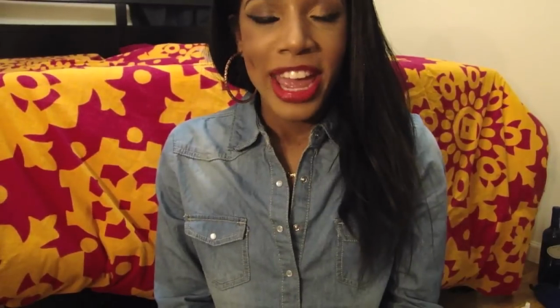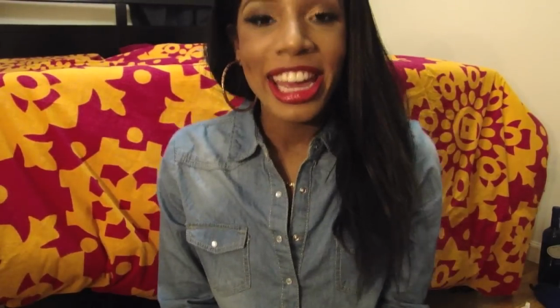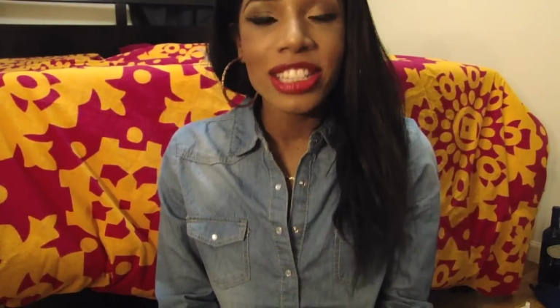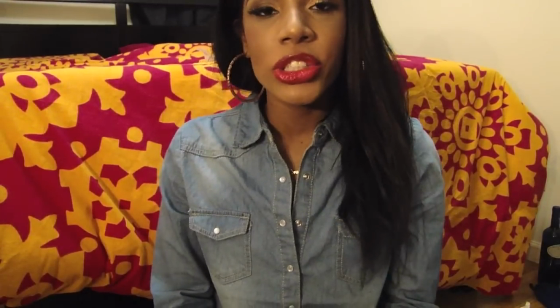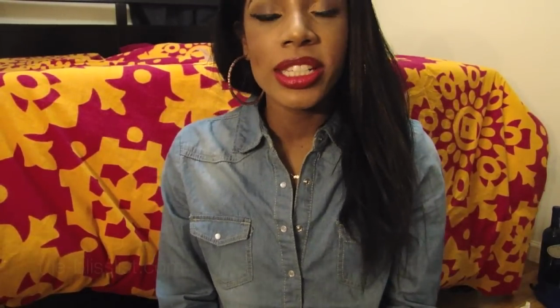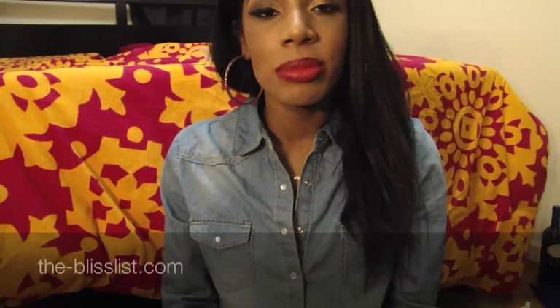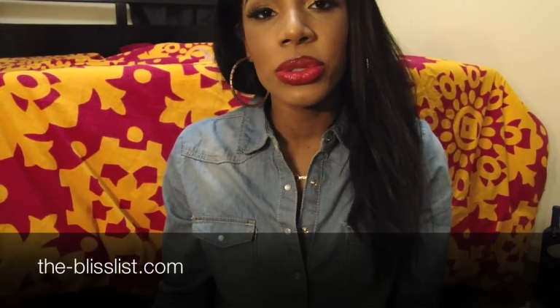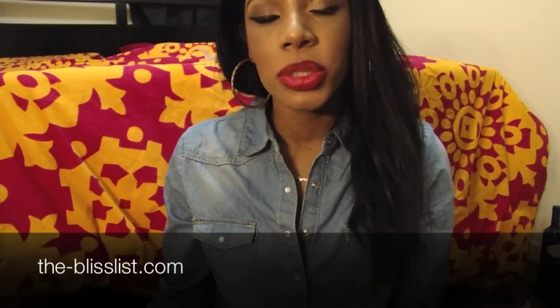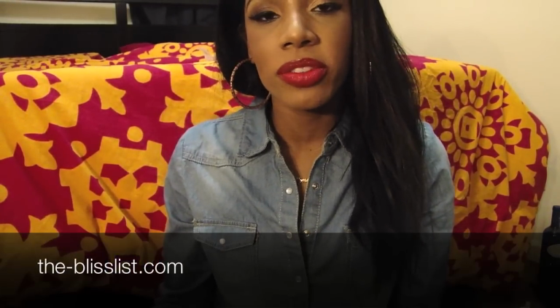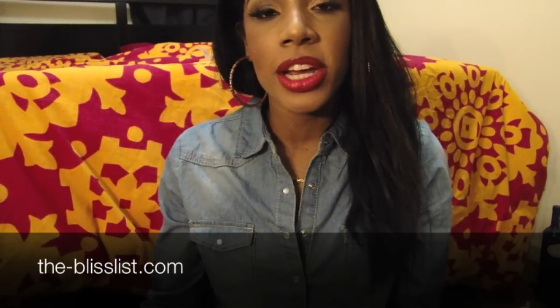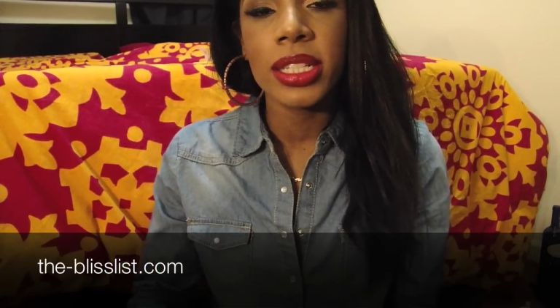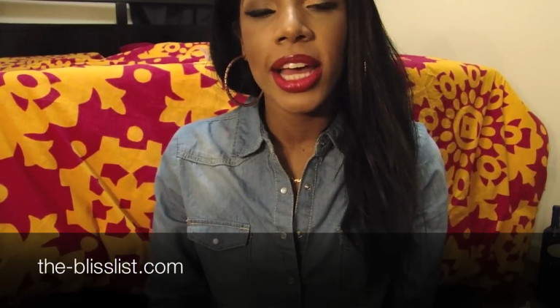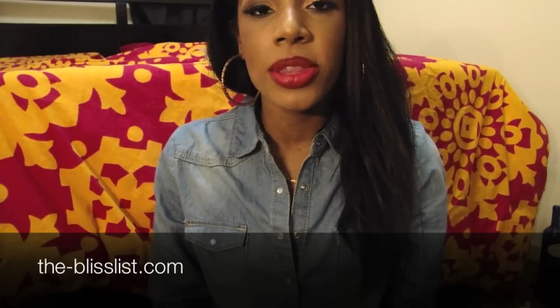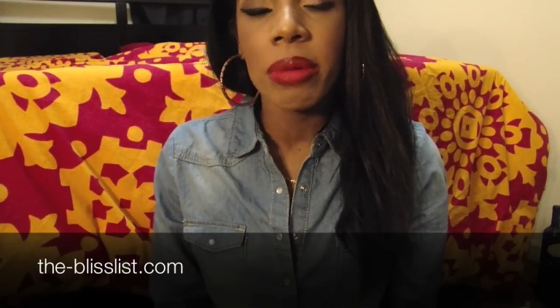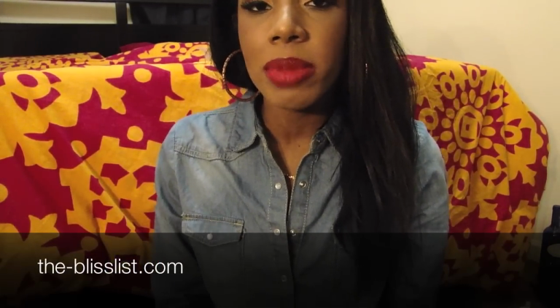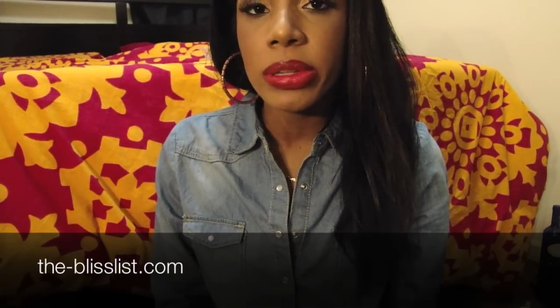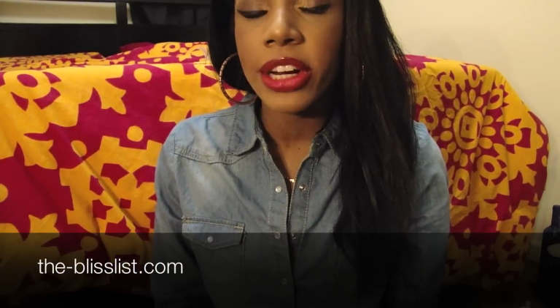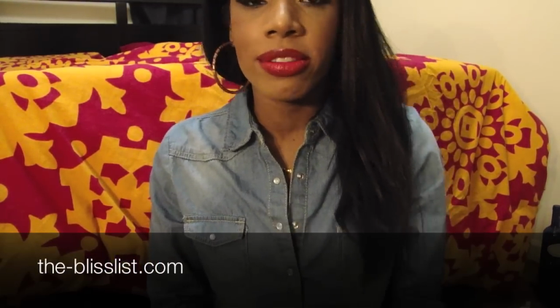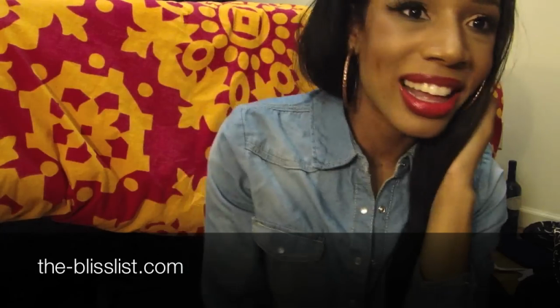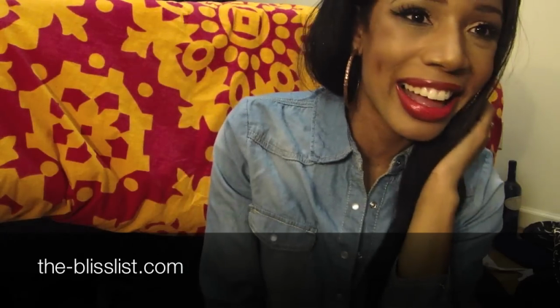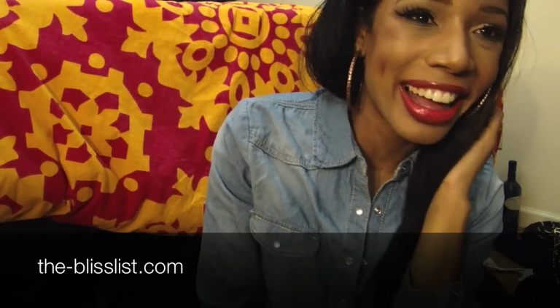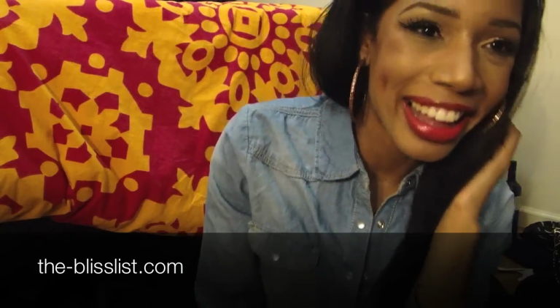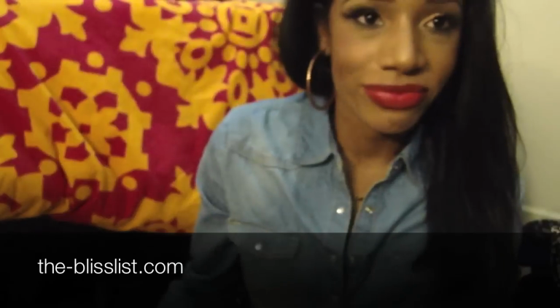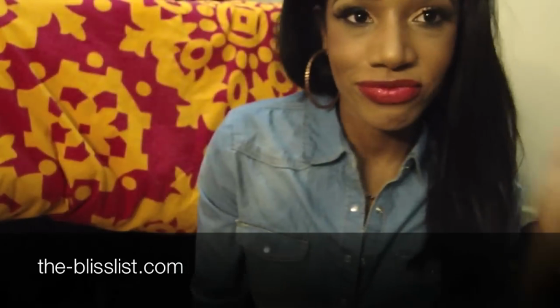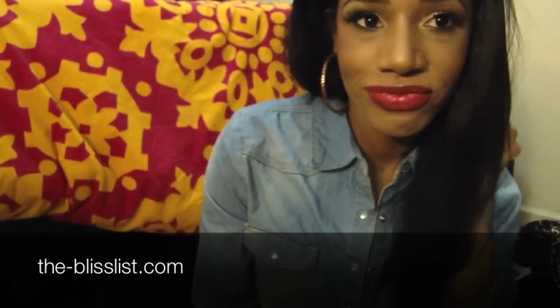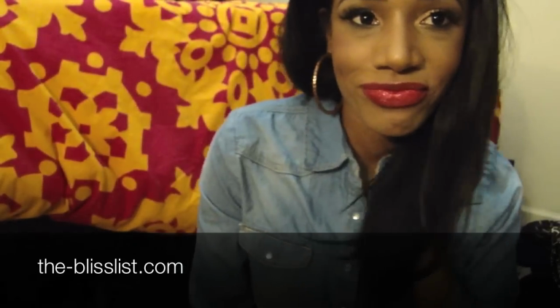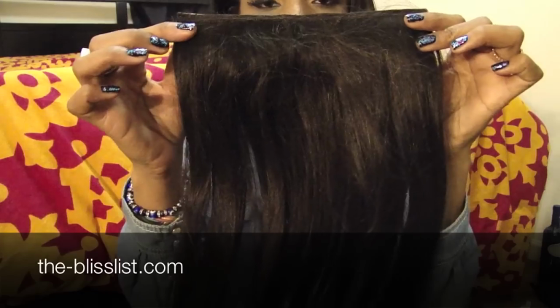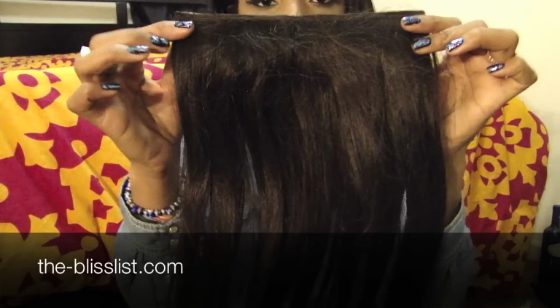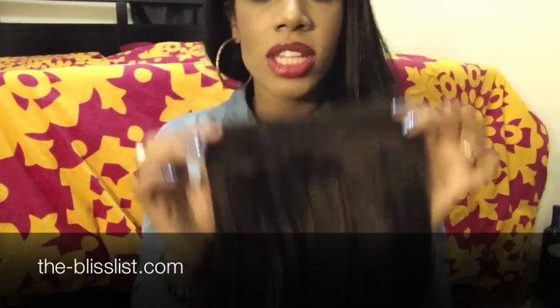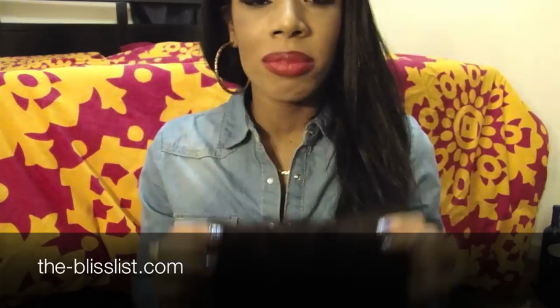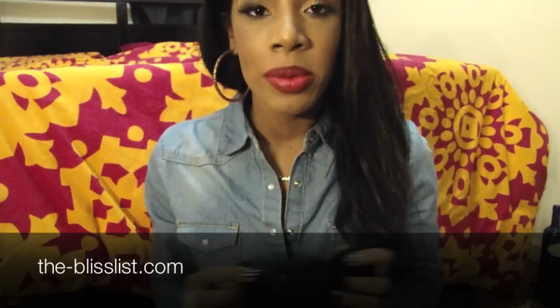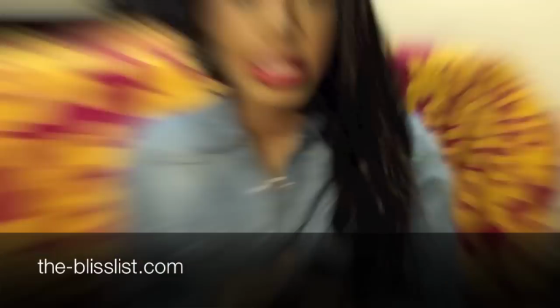Hey guys, it's Jonesy. I'm just doing this quick video to tell you that I'm going to be posting a review of these clip-in hair extensions on my website.